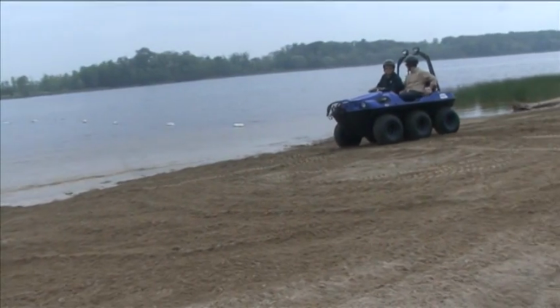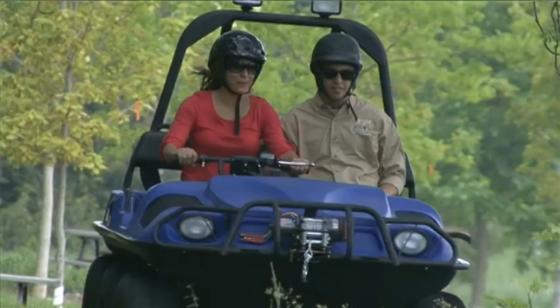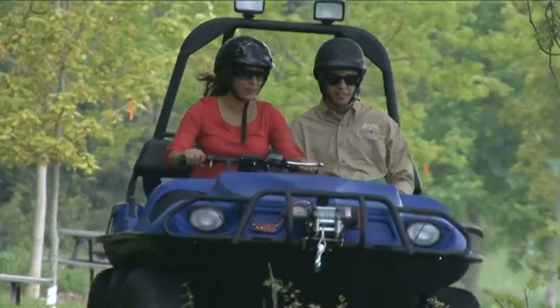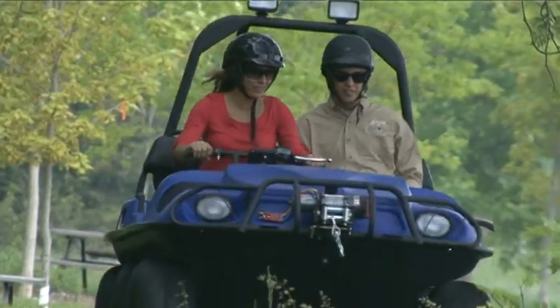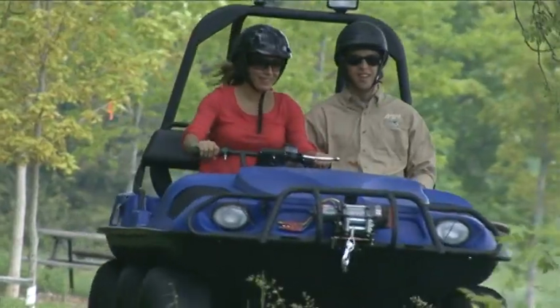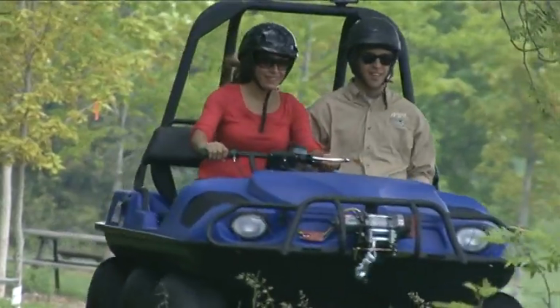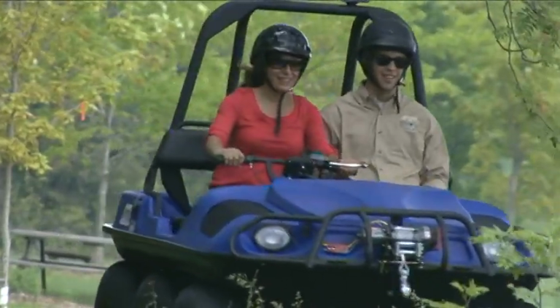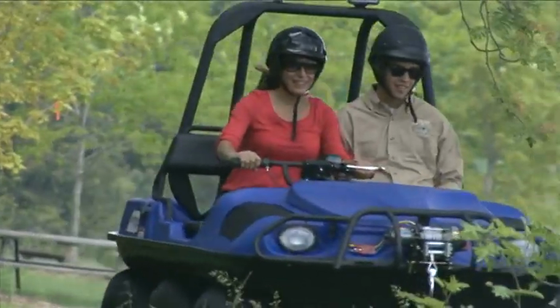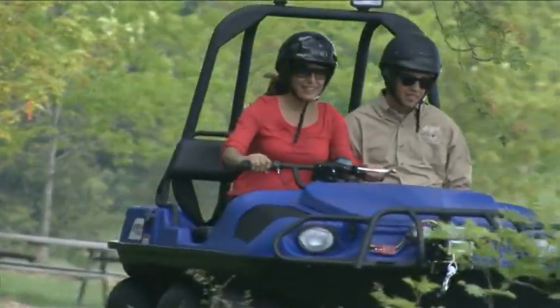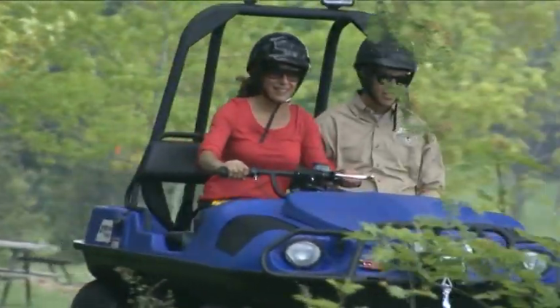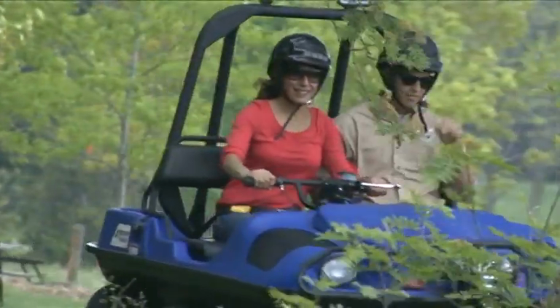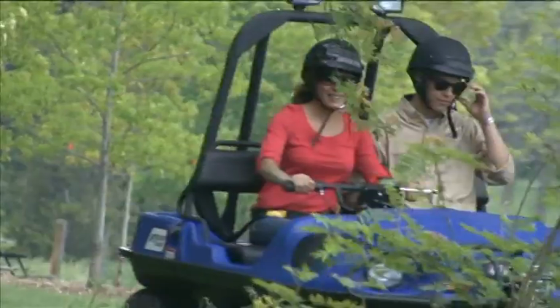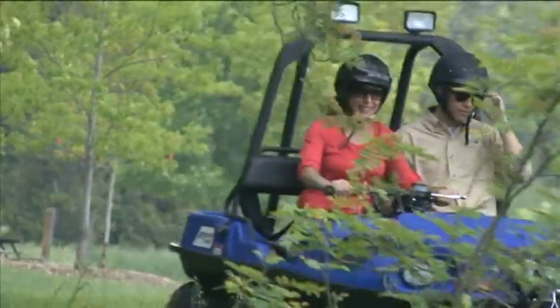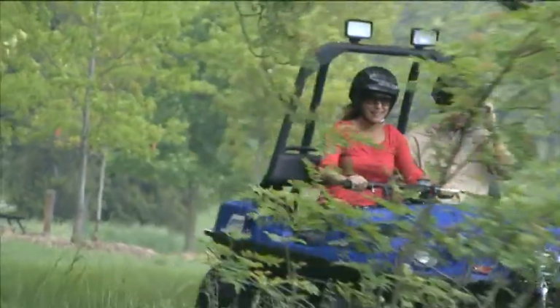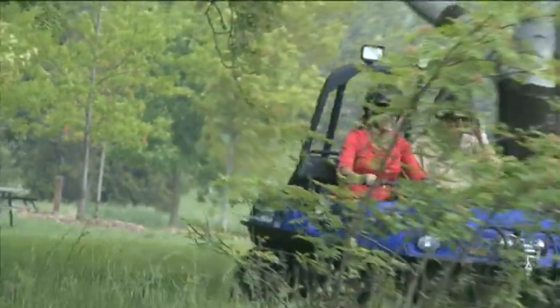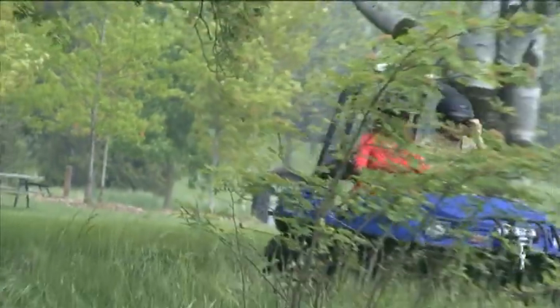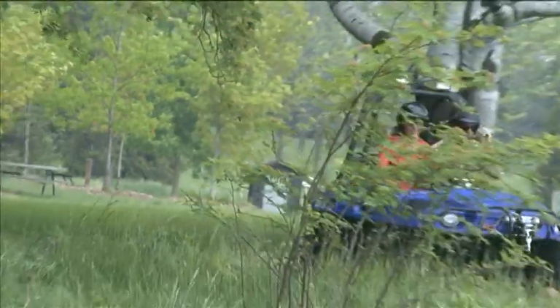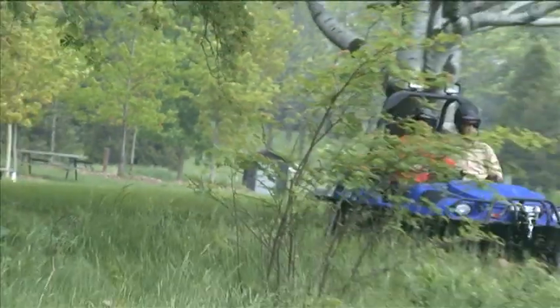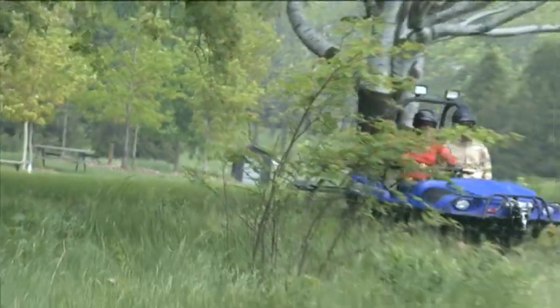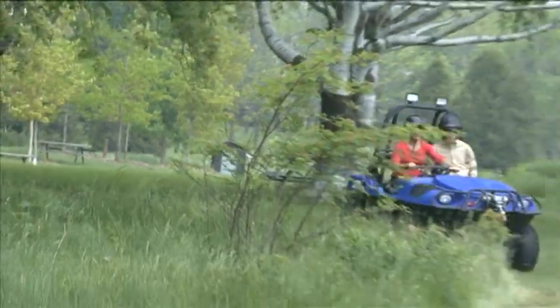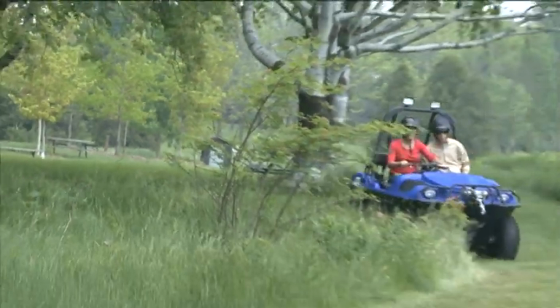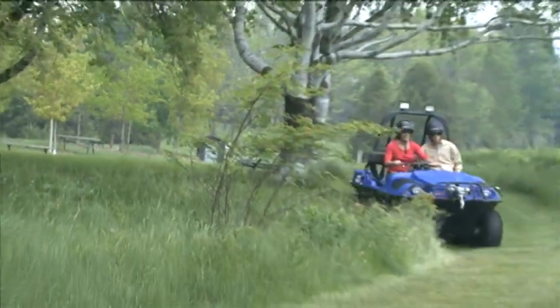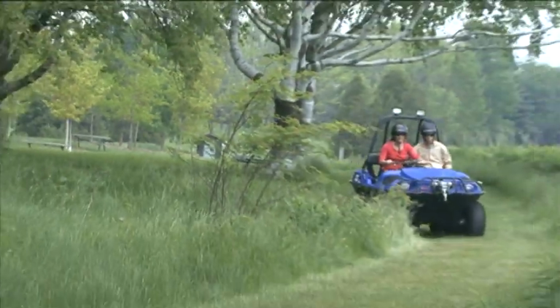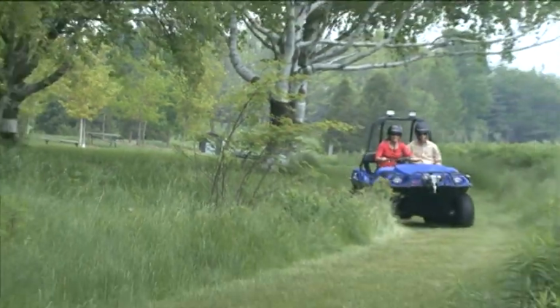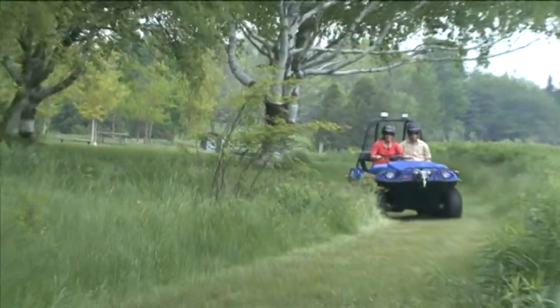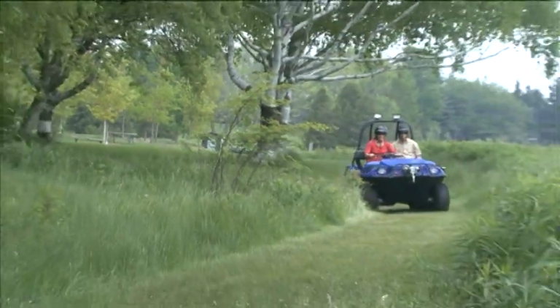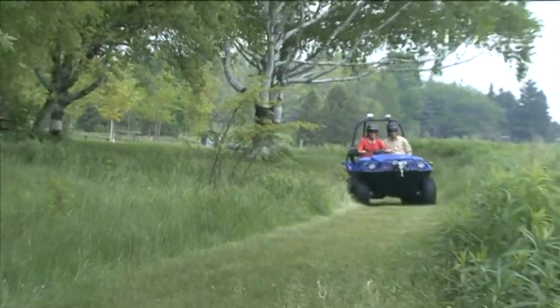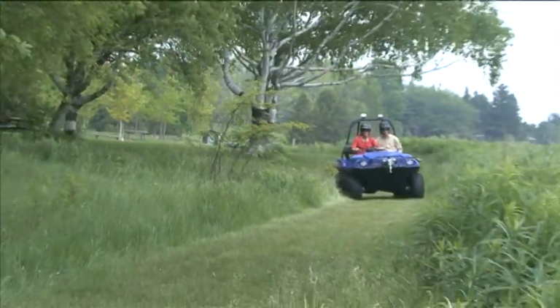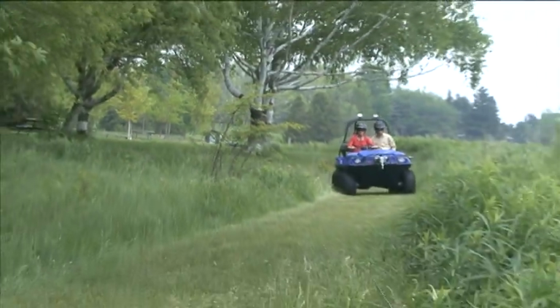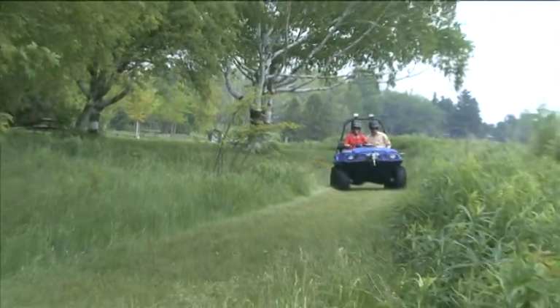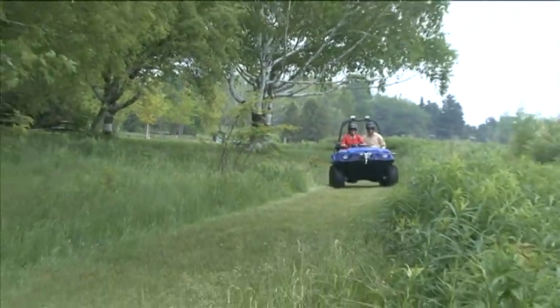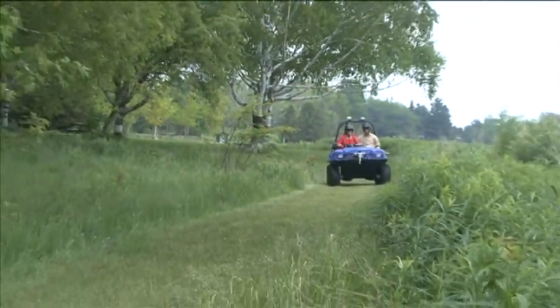Once the gear has been selected, place both hands on the handlebar and accelerate smoothly down the trail.